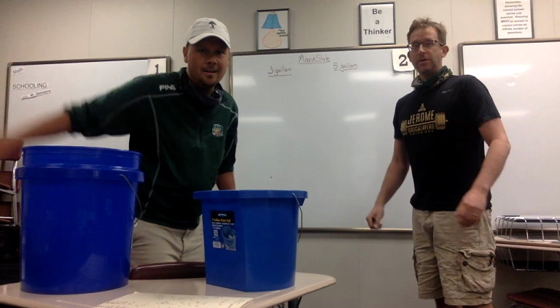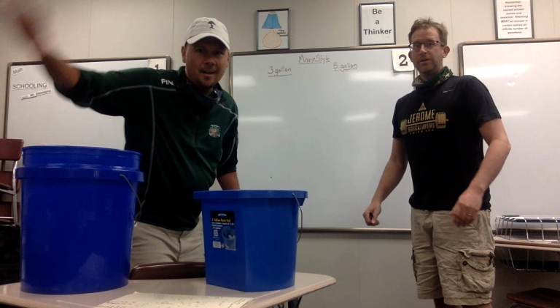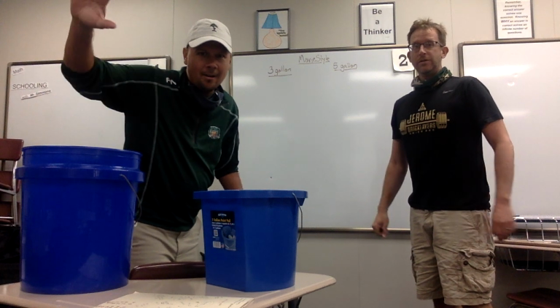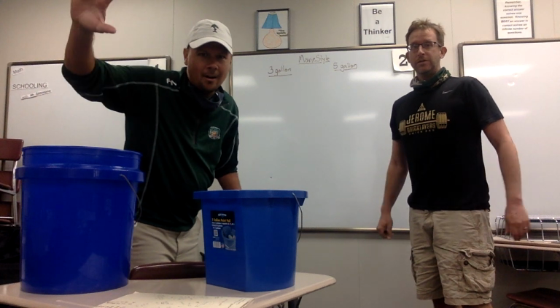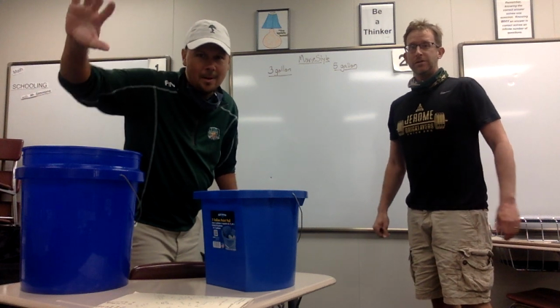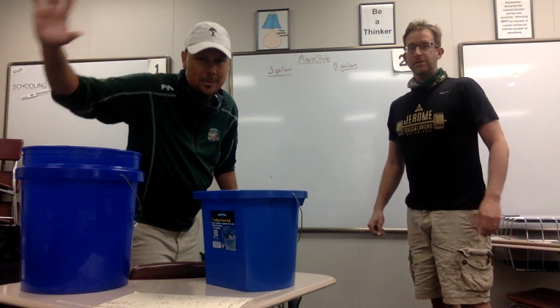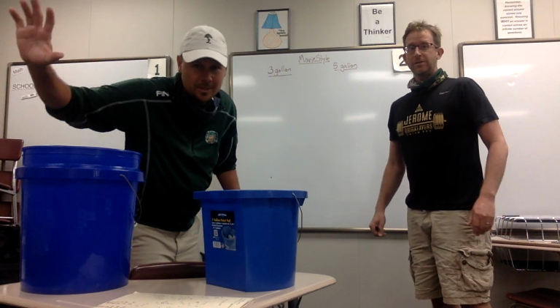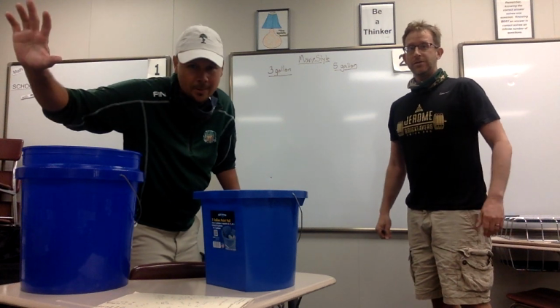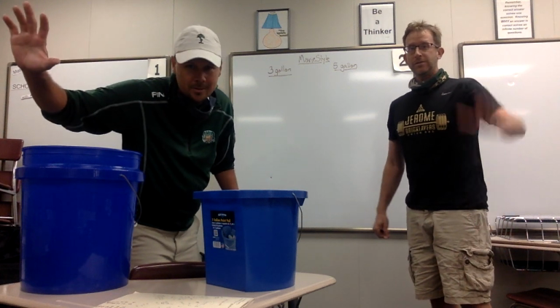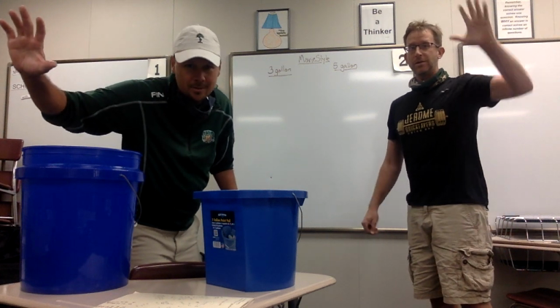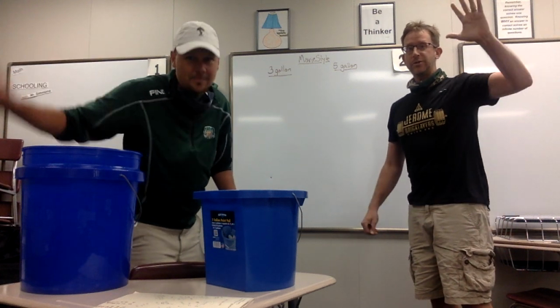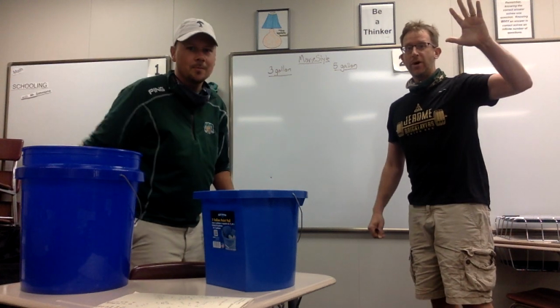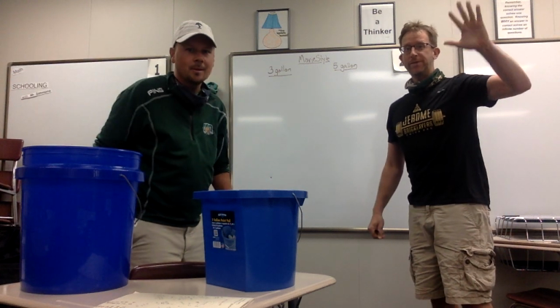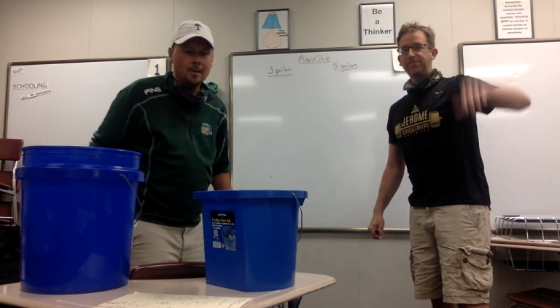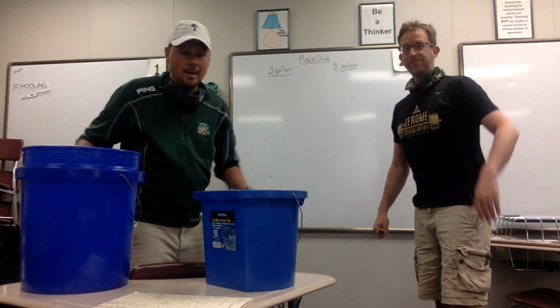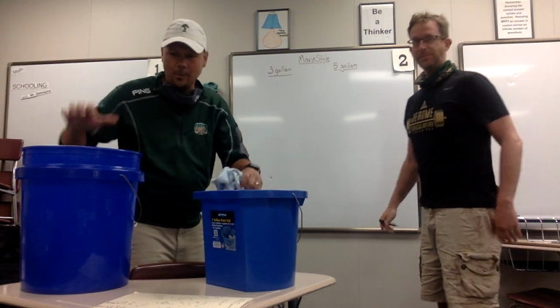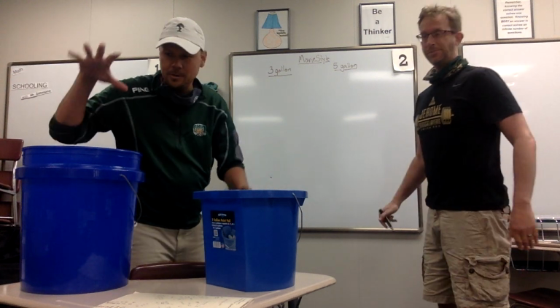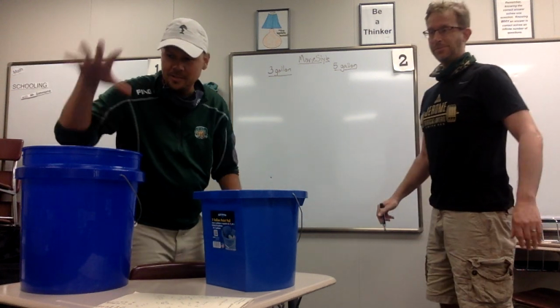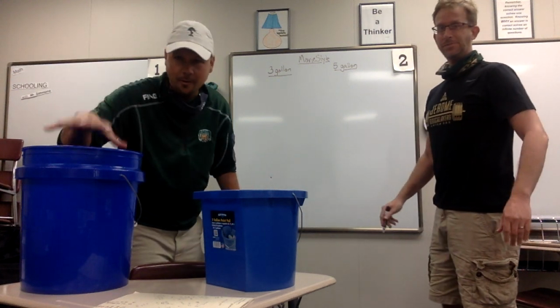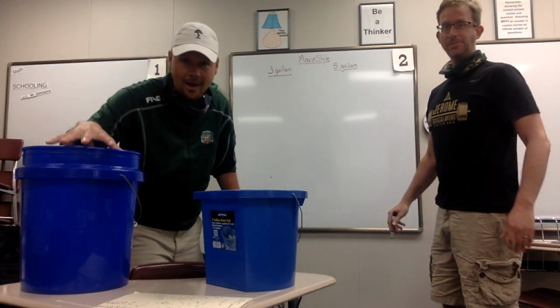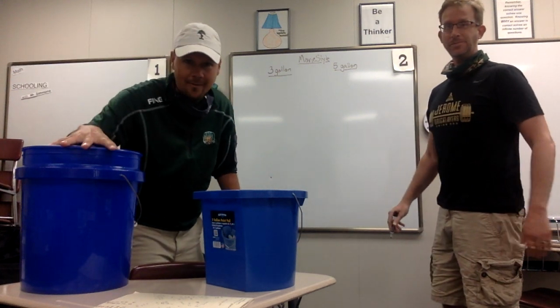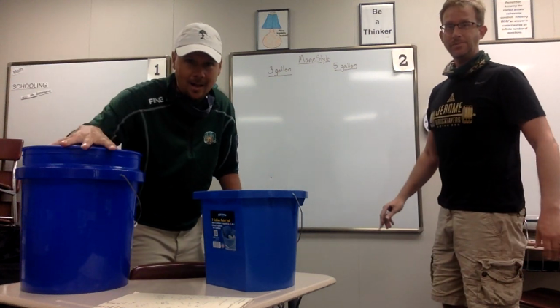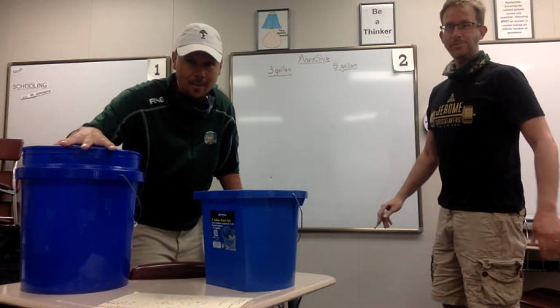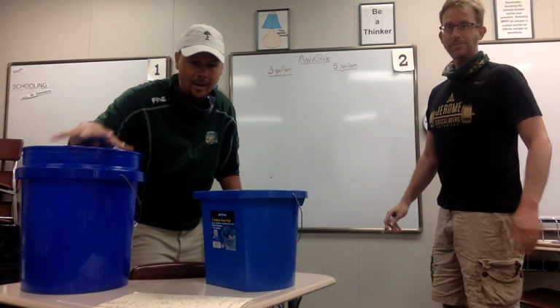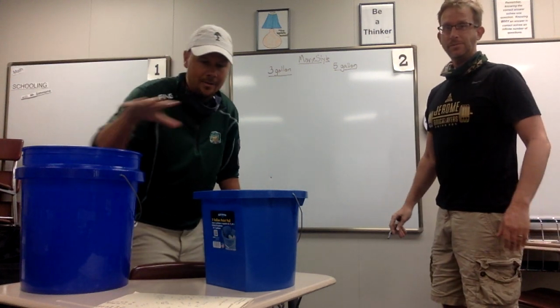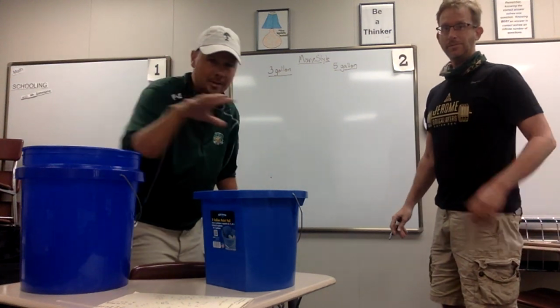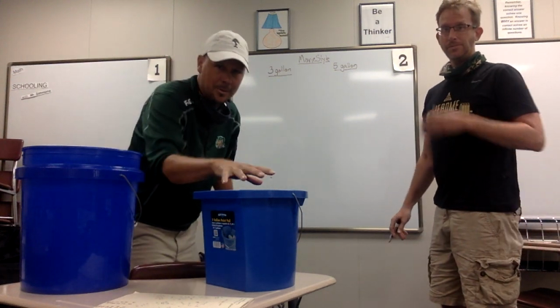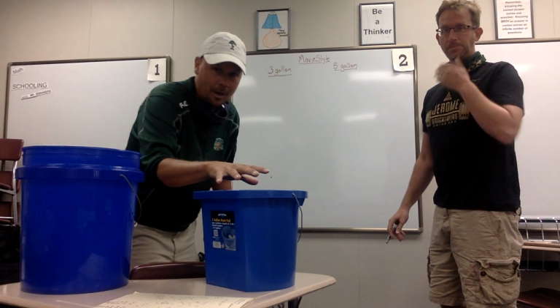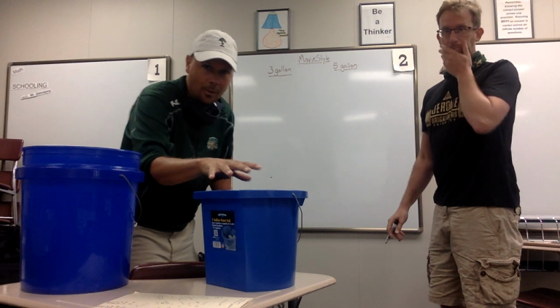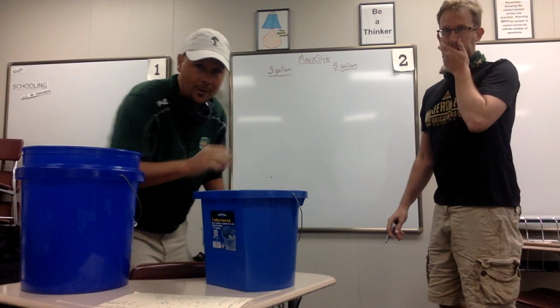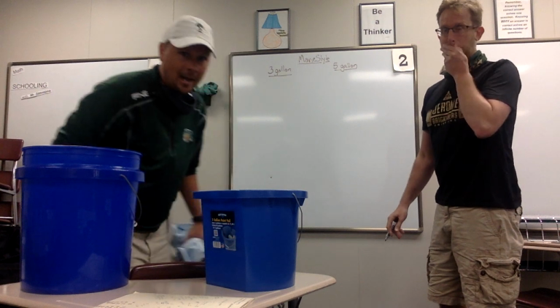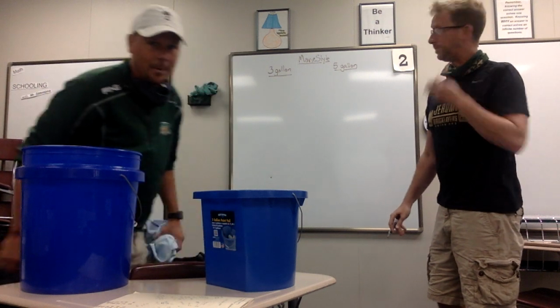Hey there, all. I'm Mr. Simmons. I'm Mr. Bauman. And we're going to use this as our five-gallon bucket, and this is going to represent our three-gallon bucket.